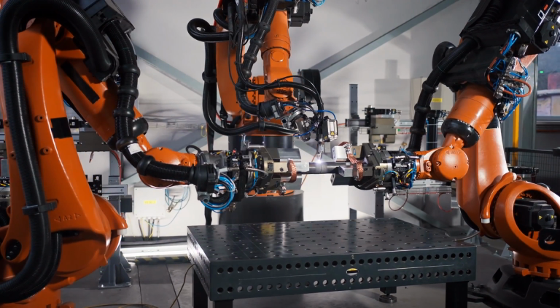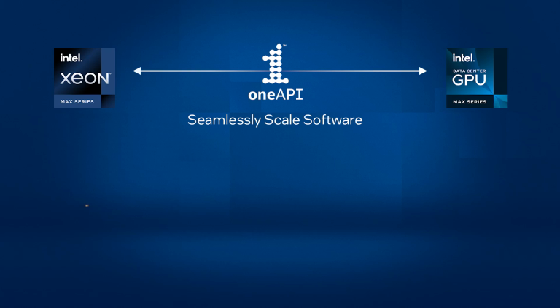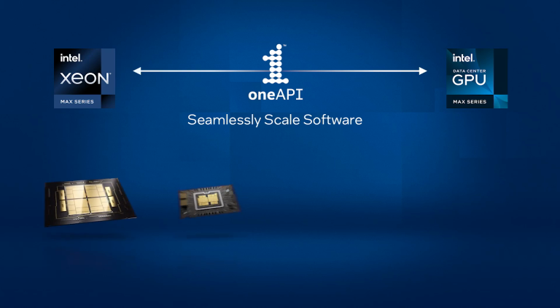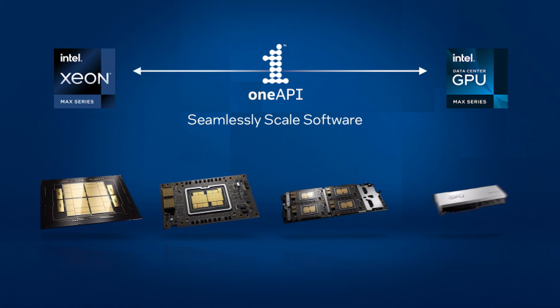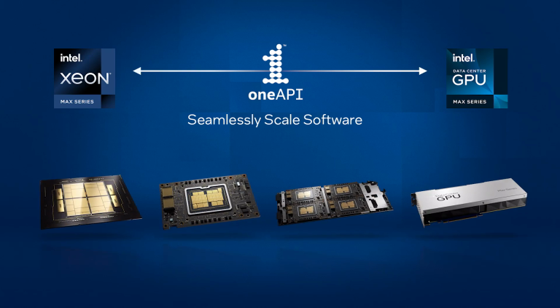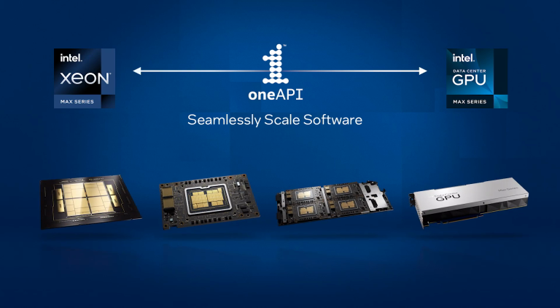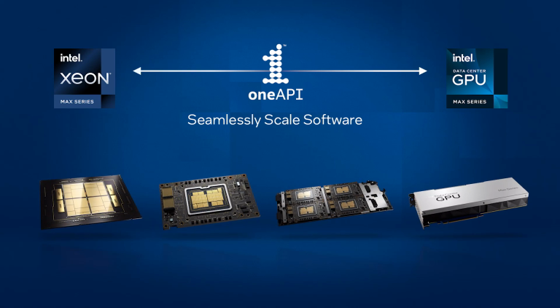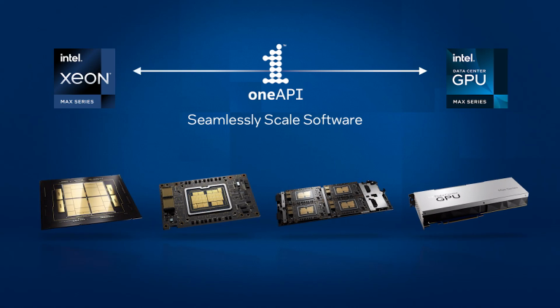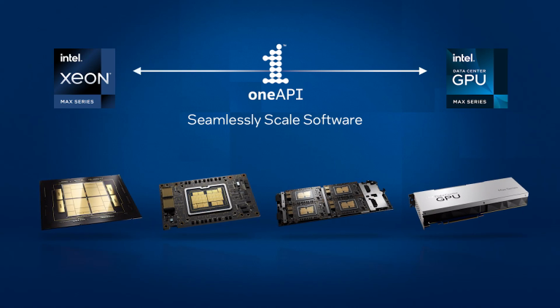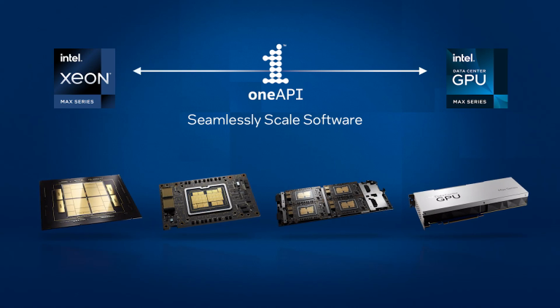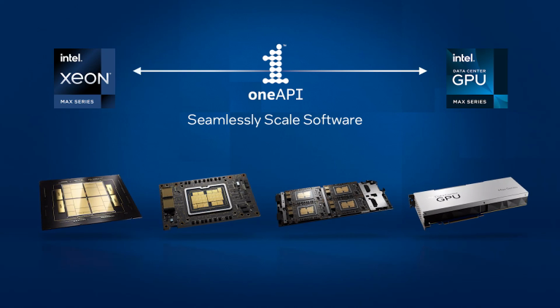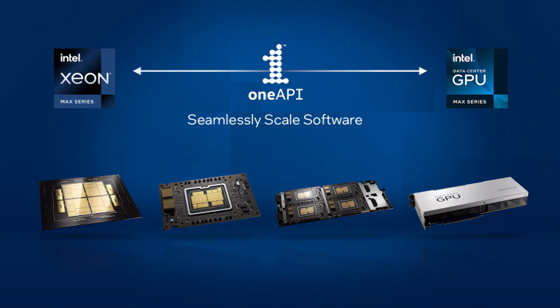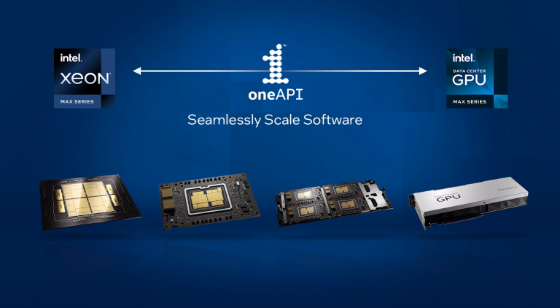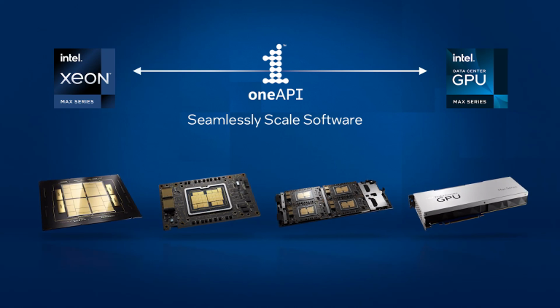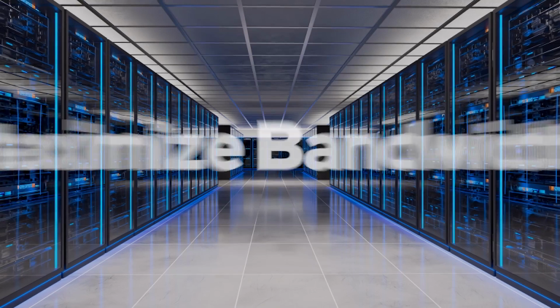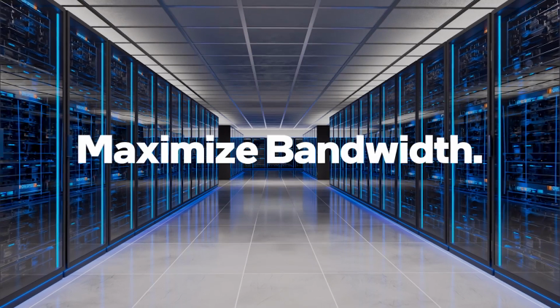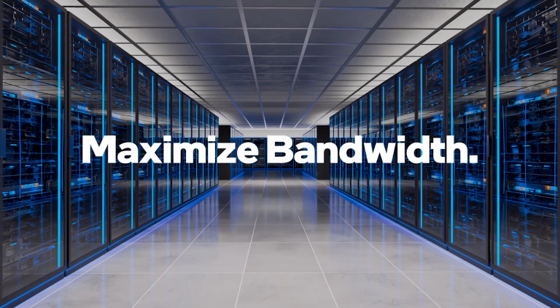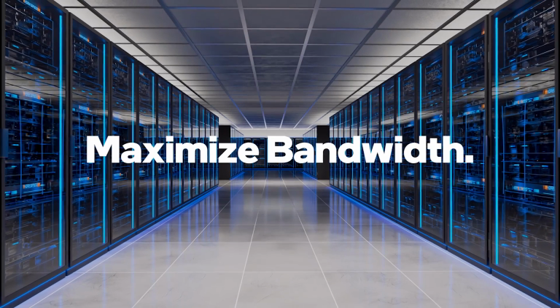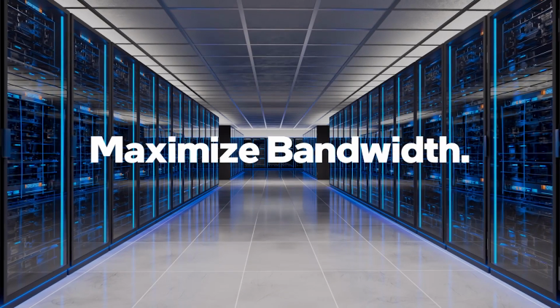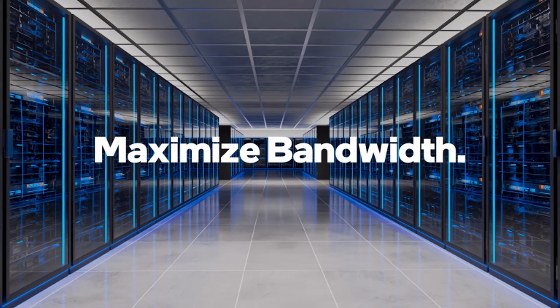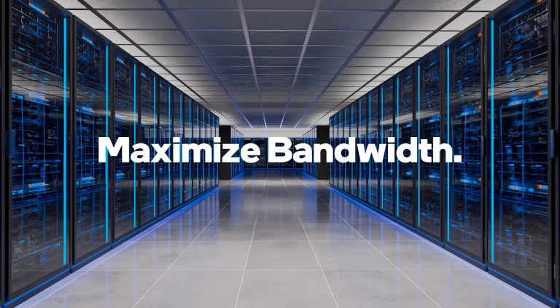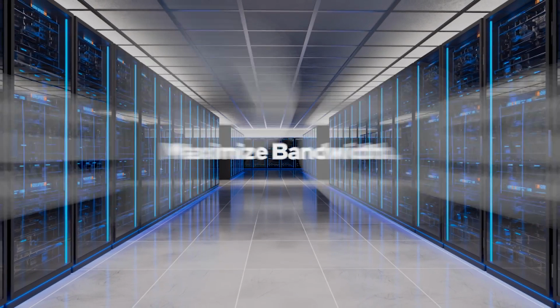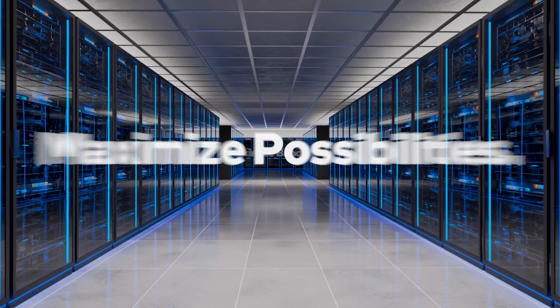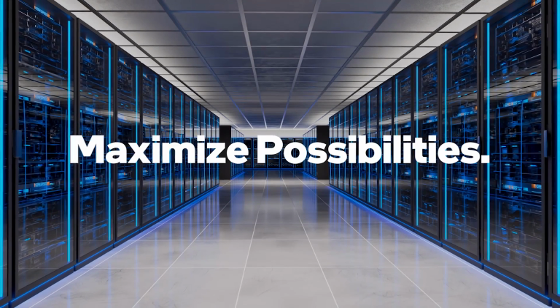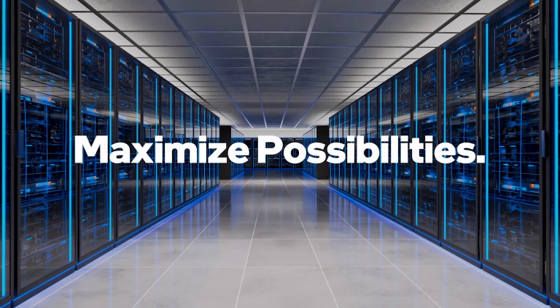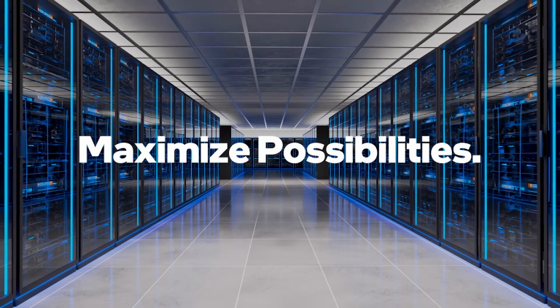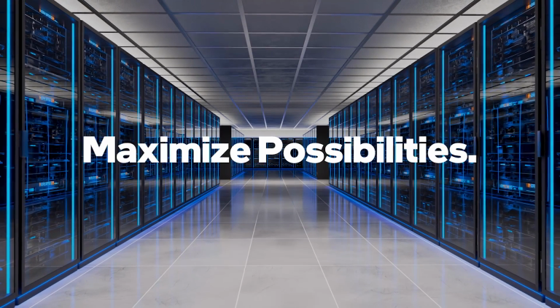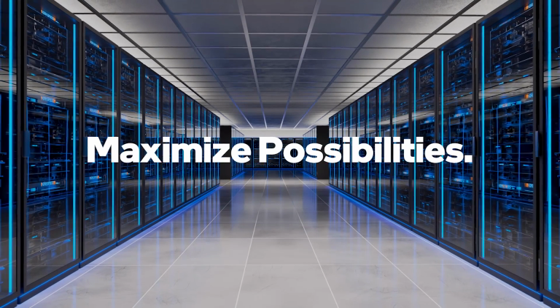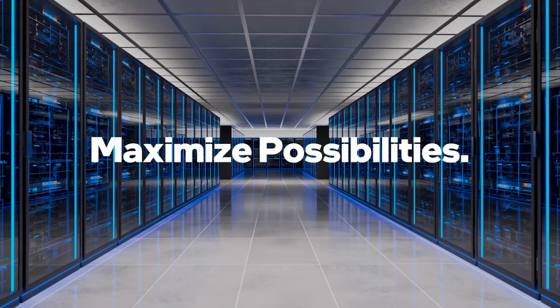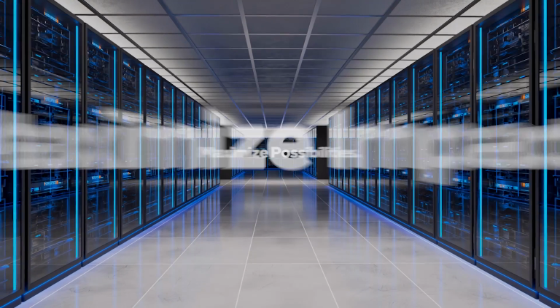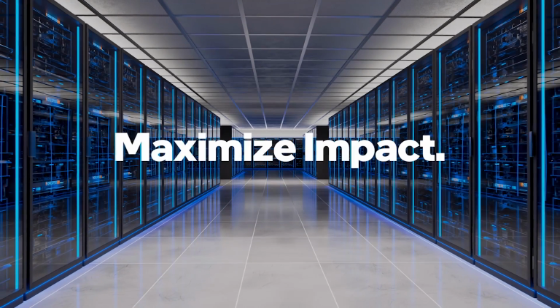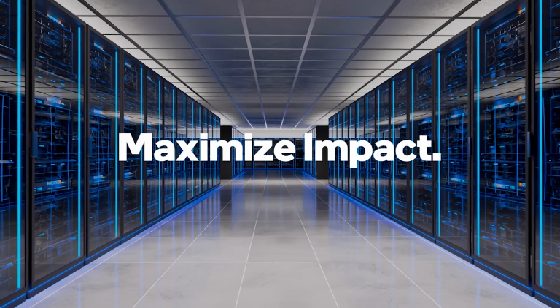Intel Max series product family. Maximize bandwidth, maximize possibilities, maximize impact.